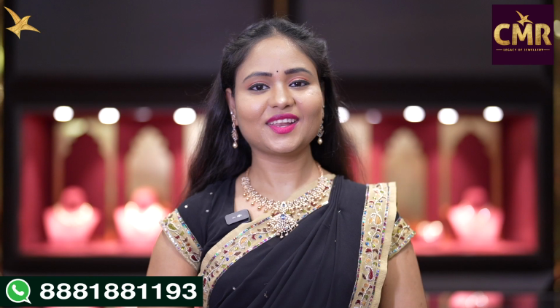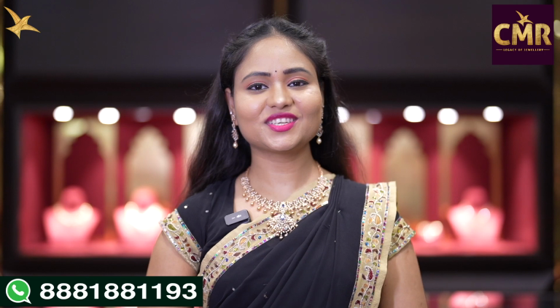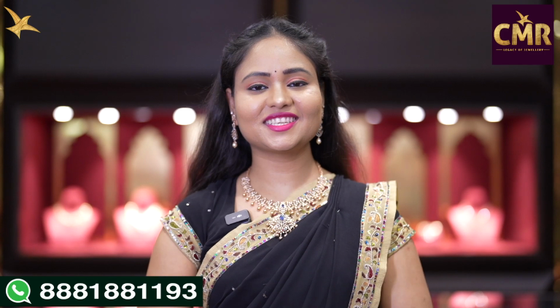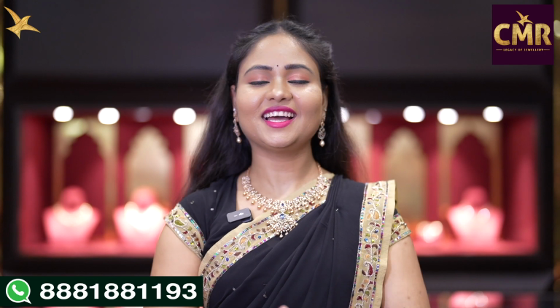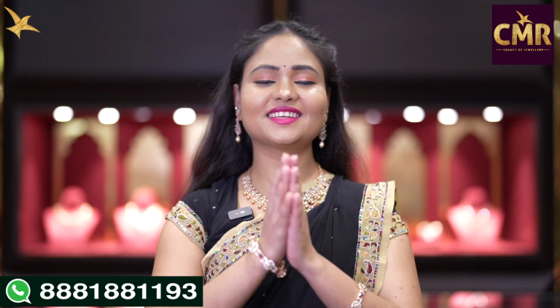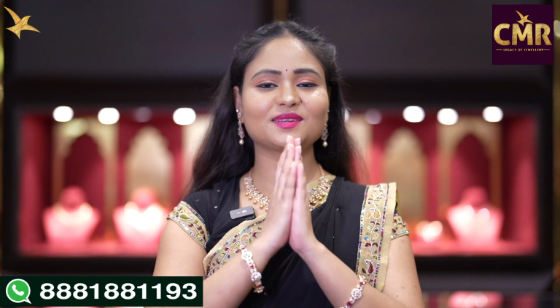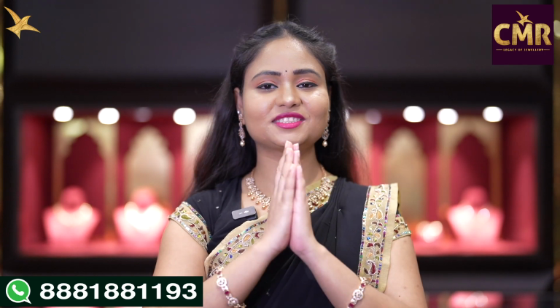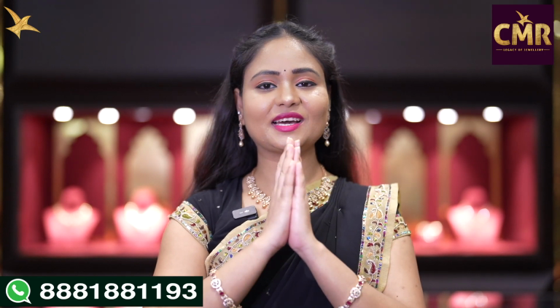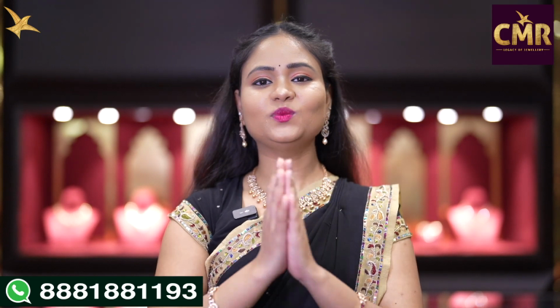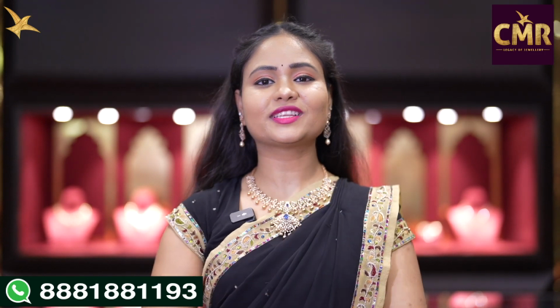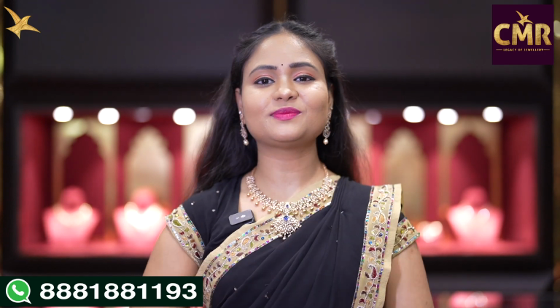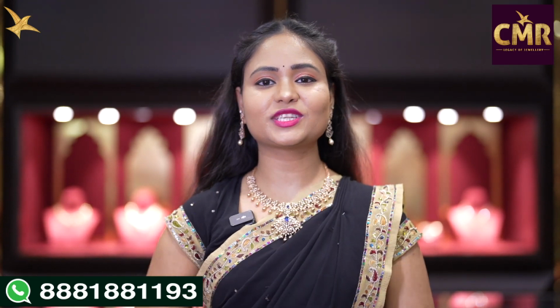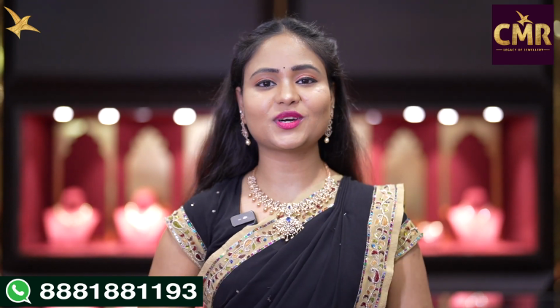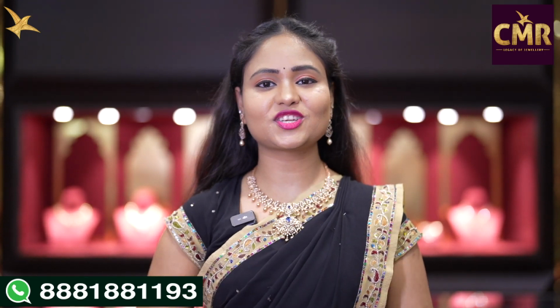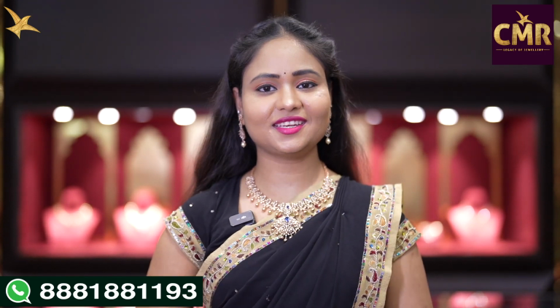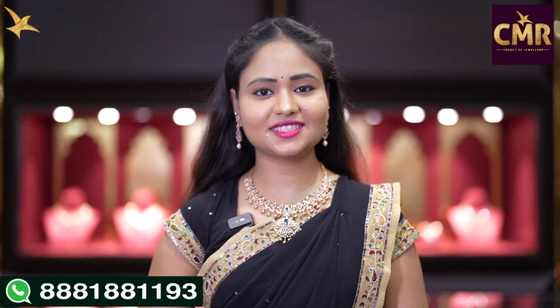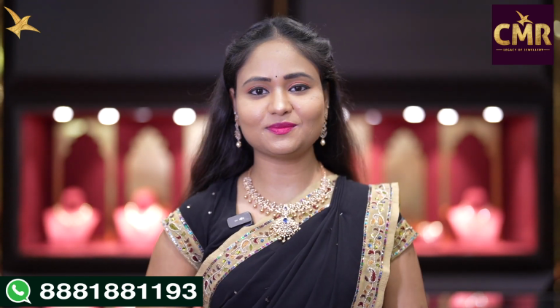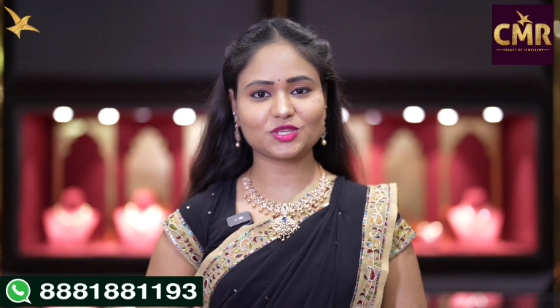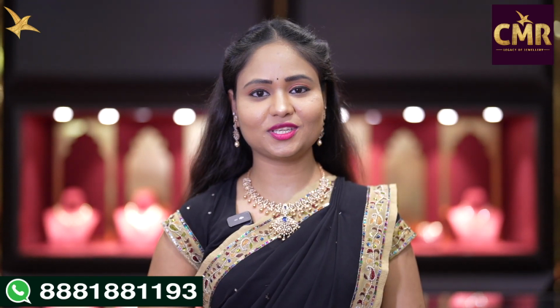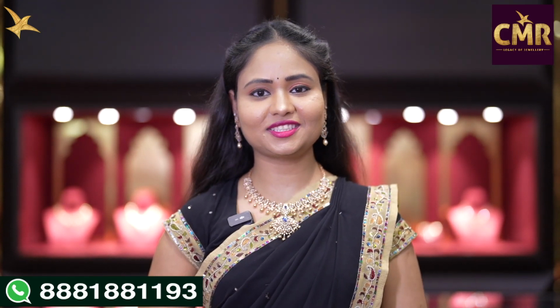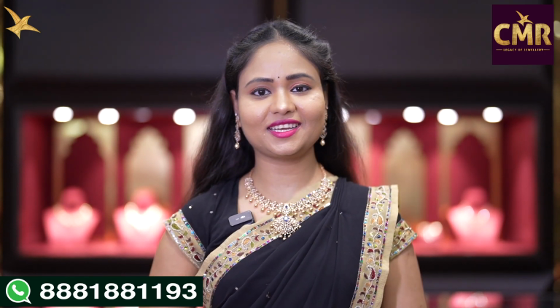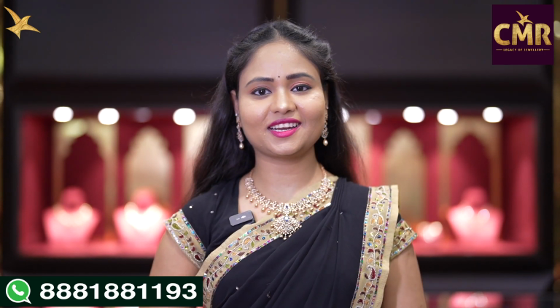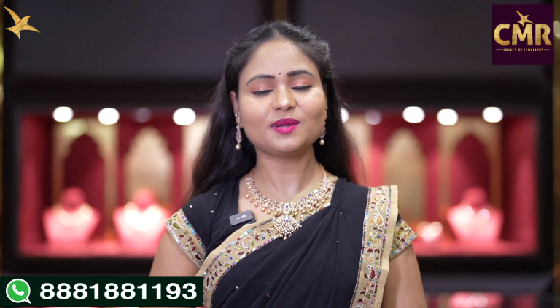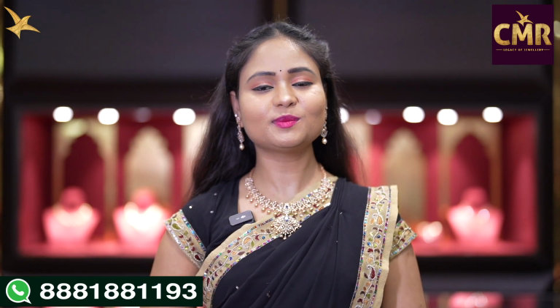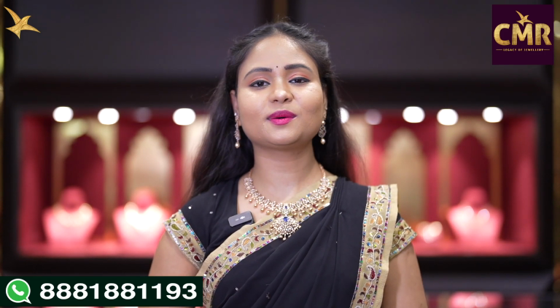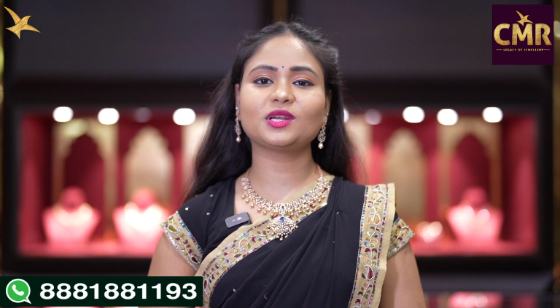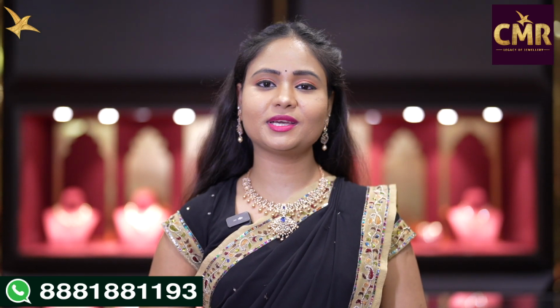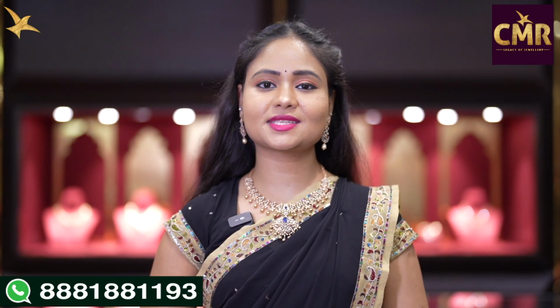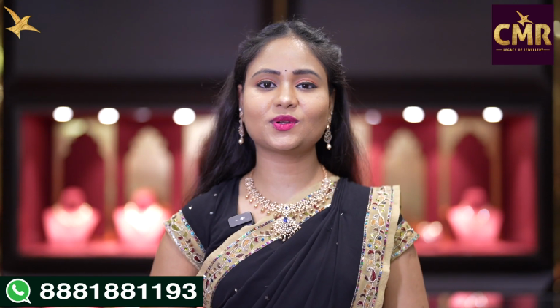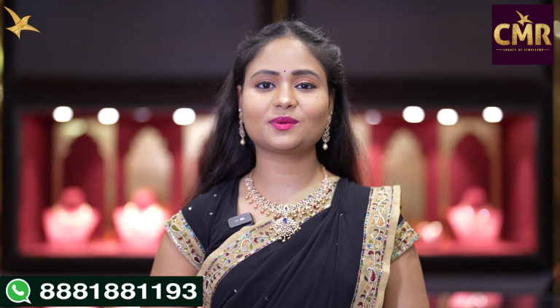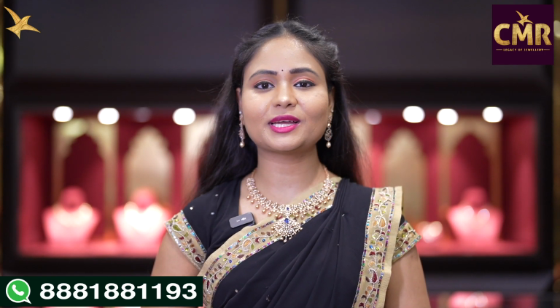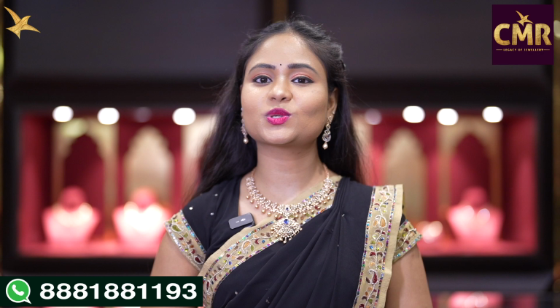Hello, everyone. Welcome back to our channel, CMR Jewelers, Thalangana. Now, we are in the third branch of the ASDOWN Nugget branch.